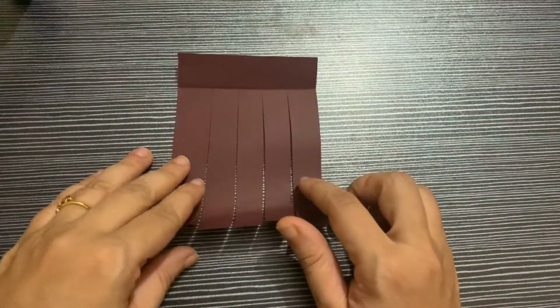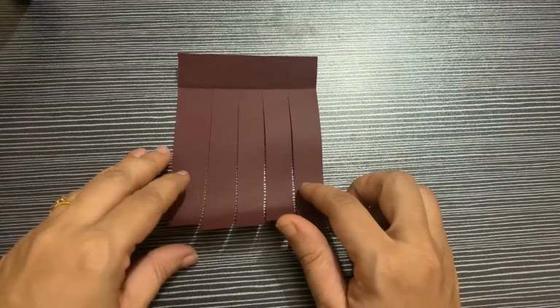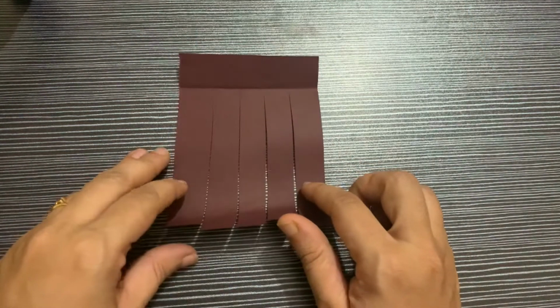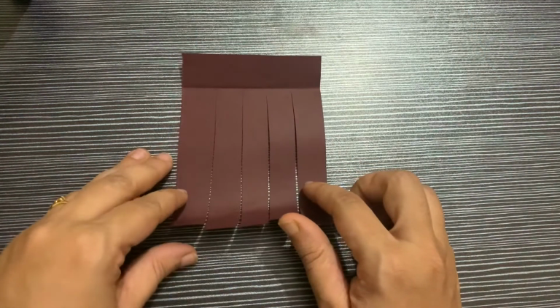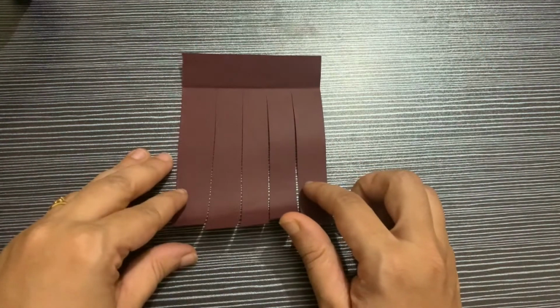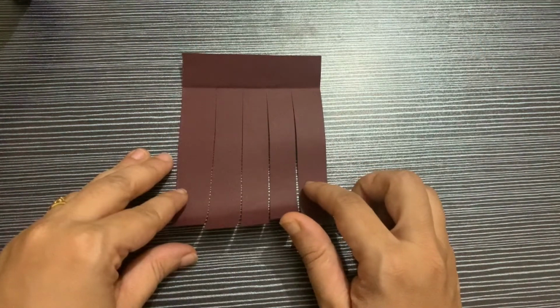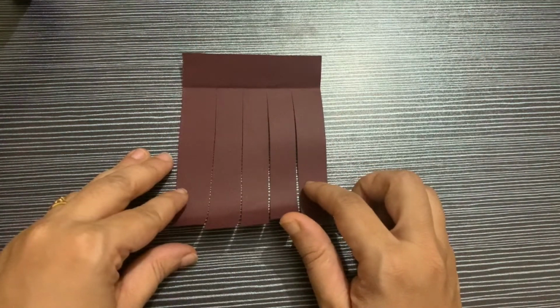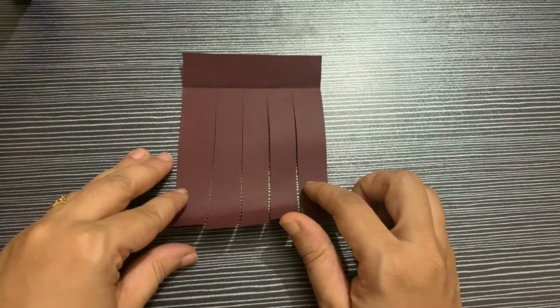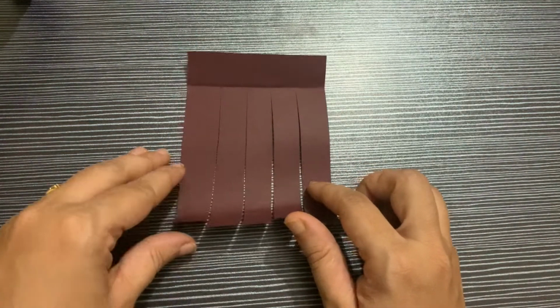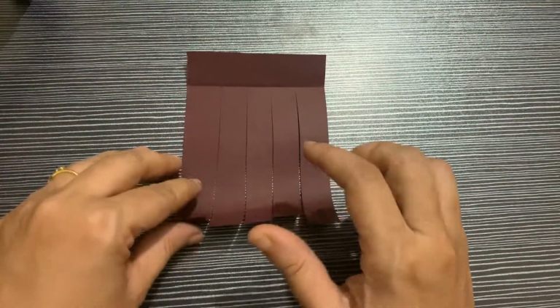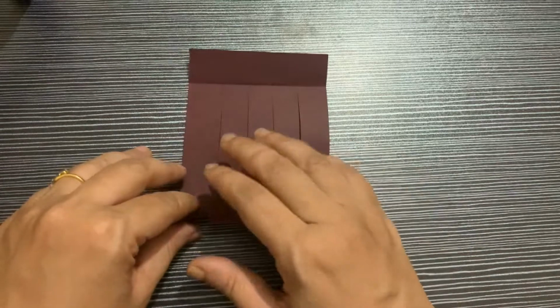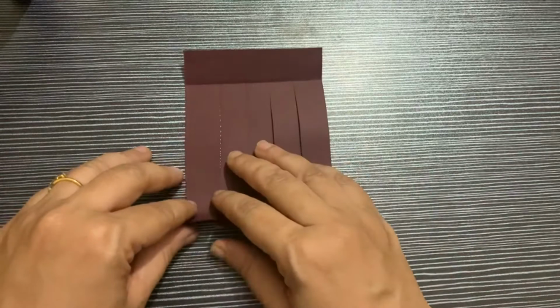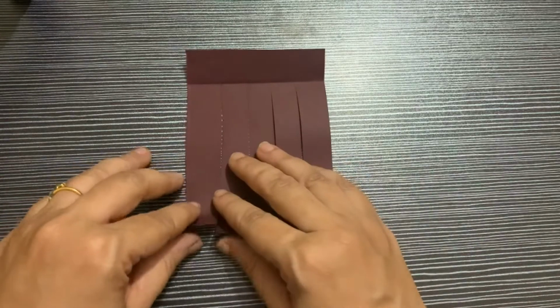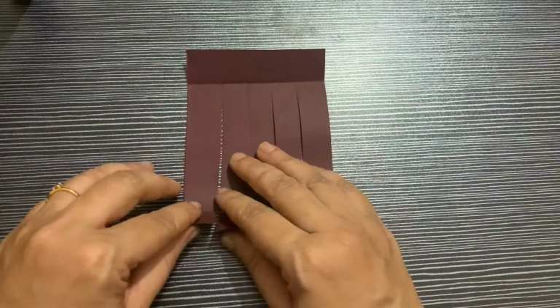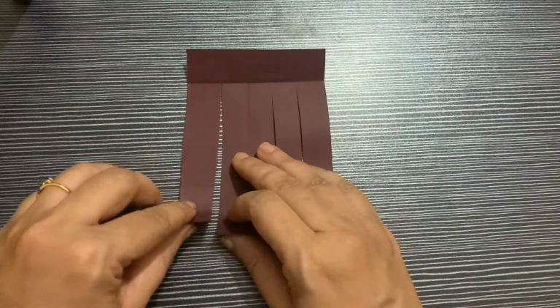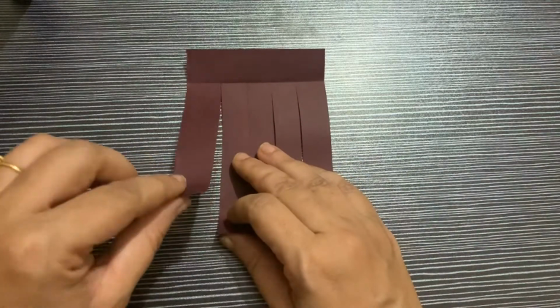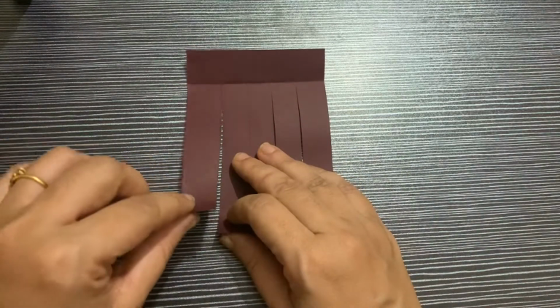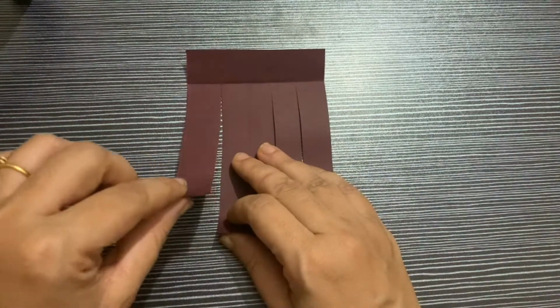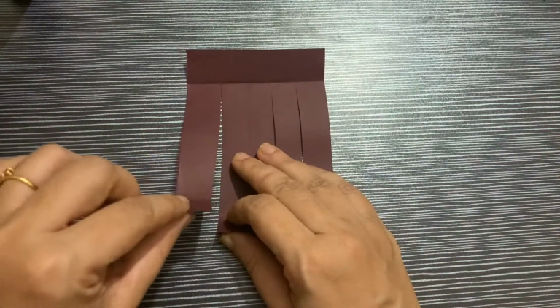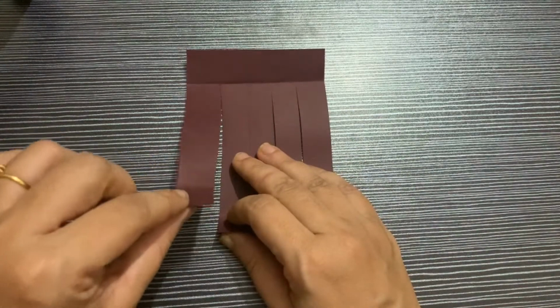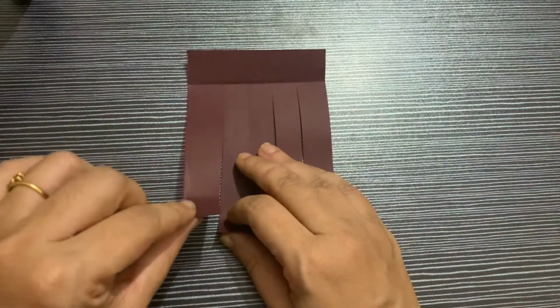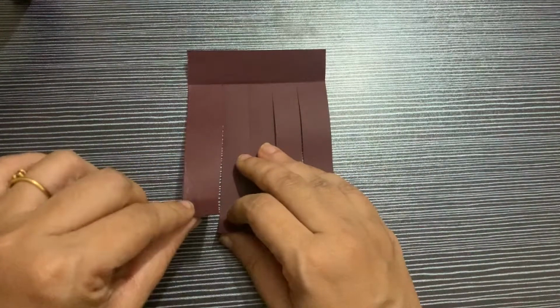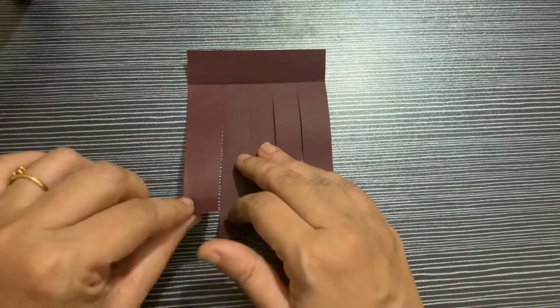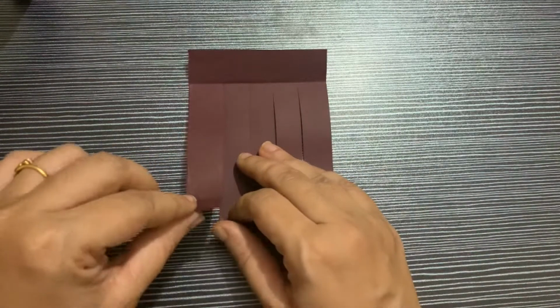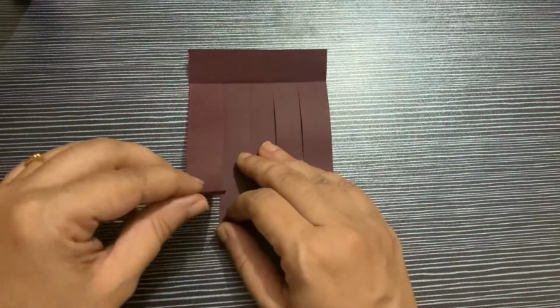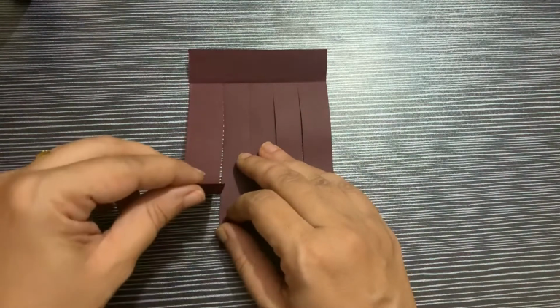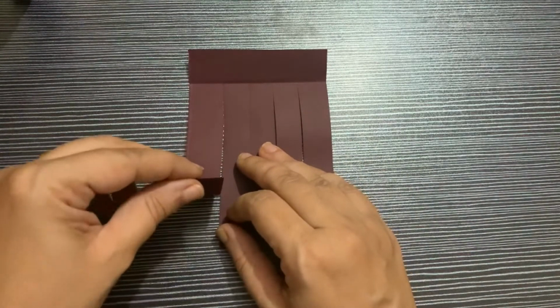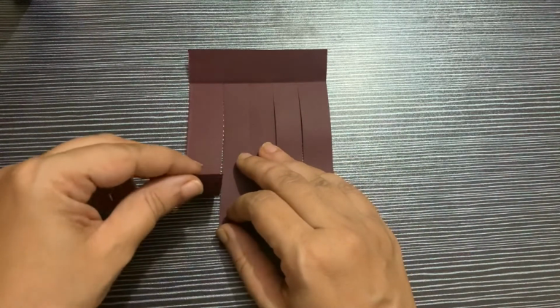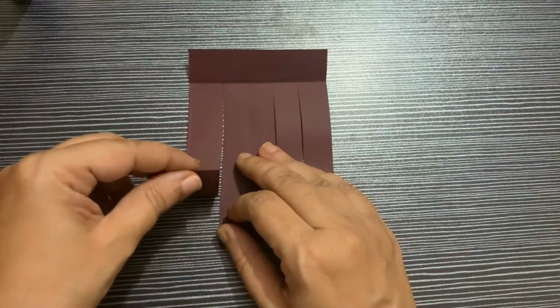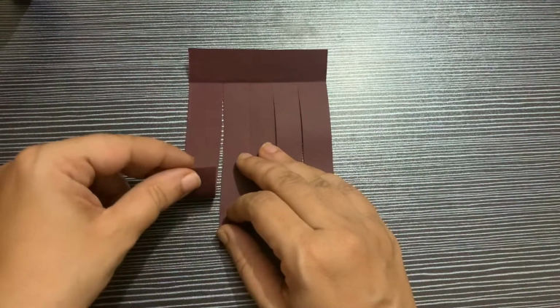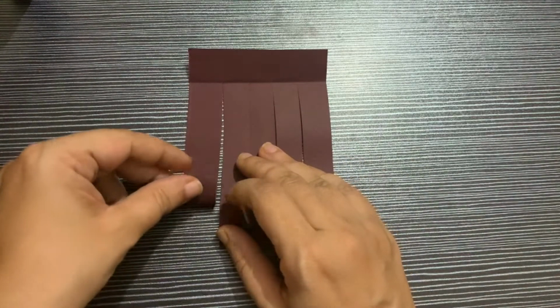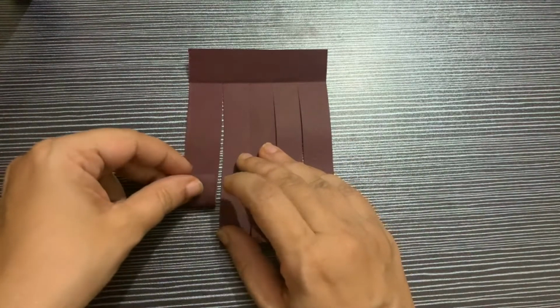For pleated fringes, we will take one strip and we'll do a fan fold.